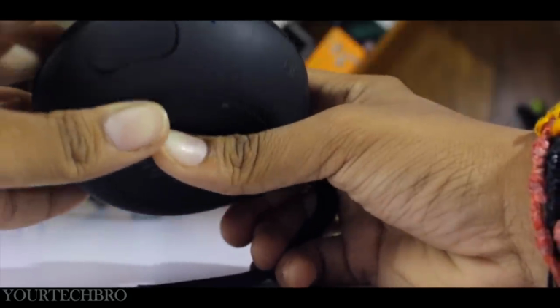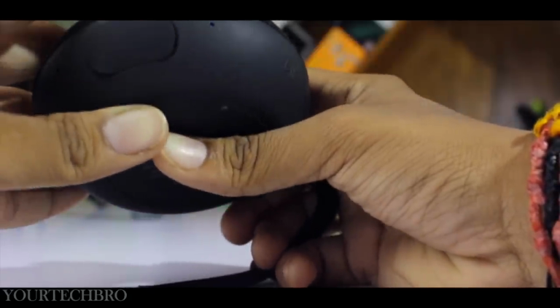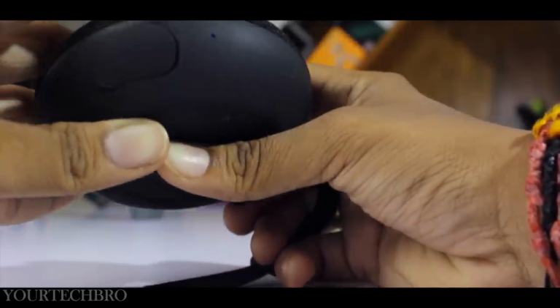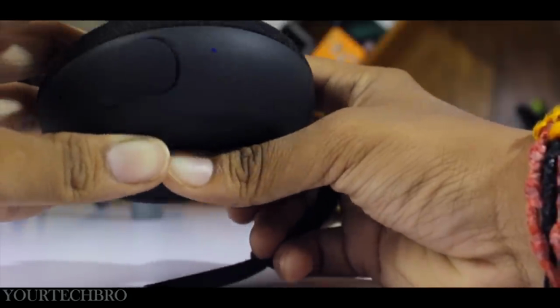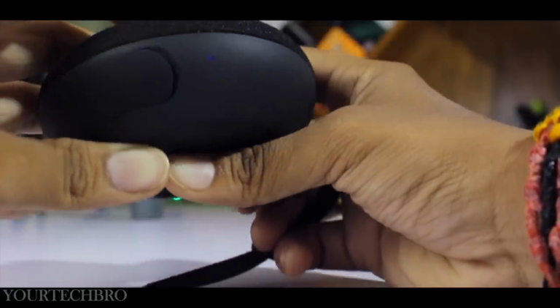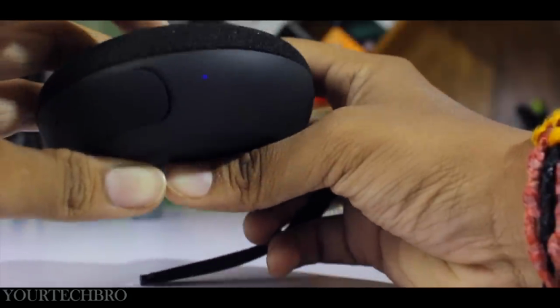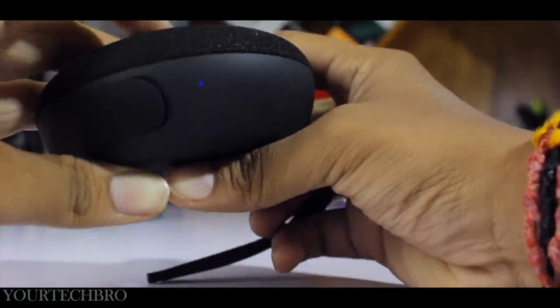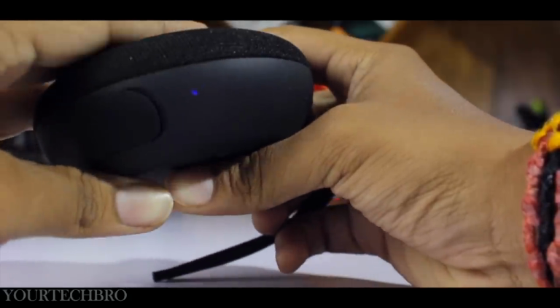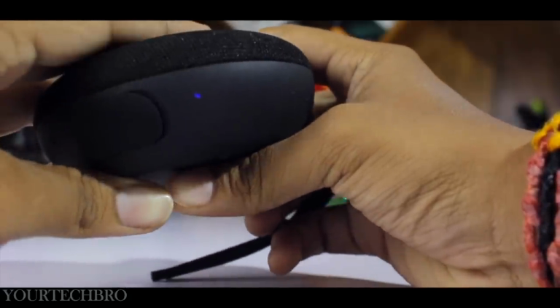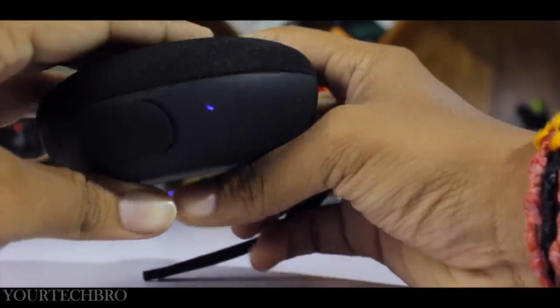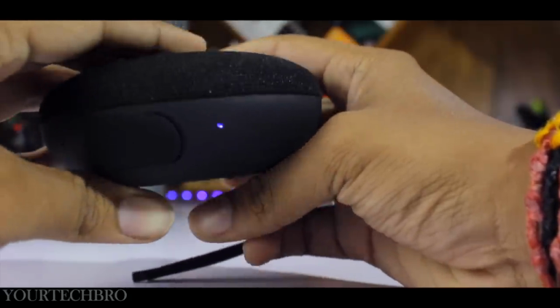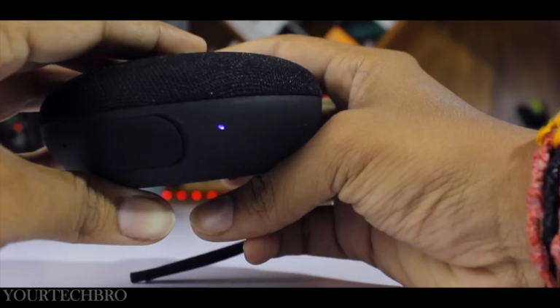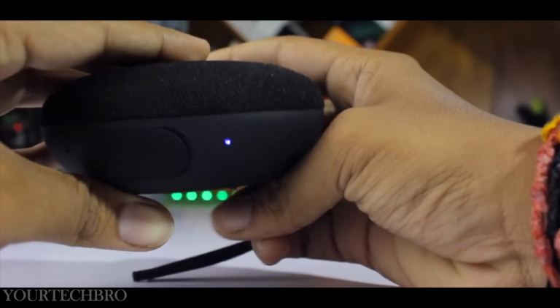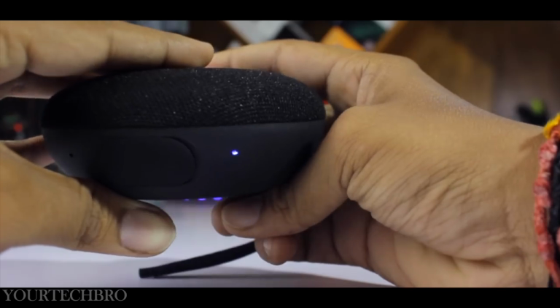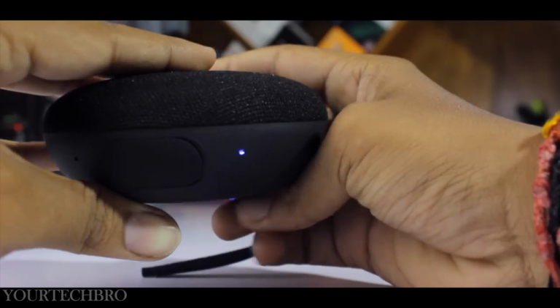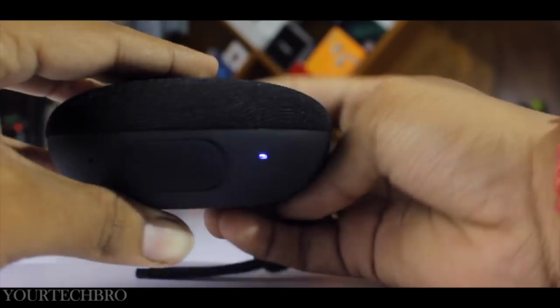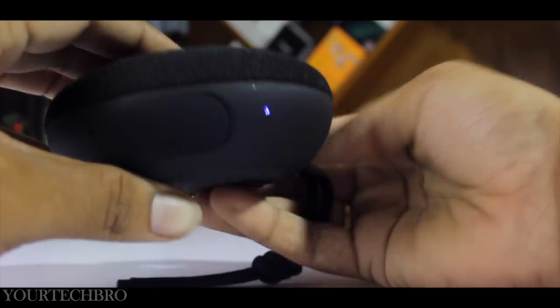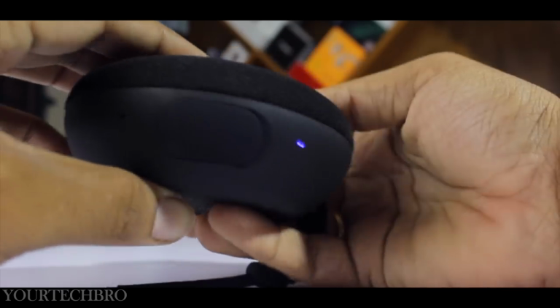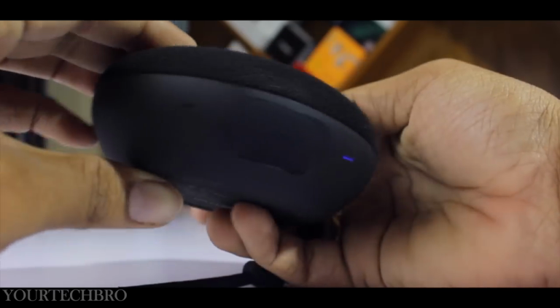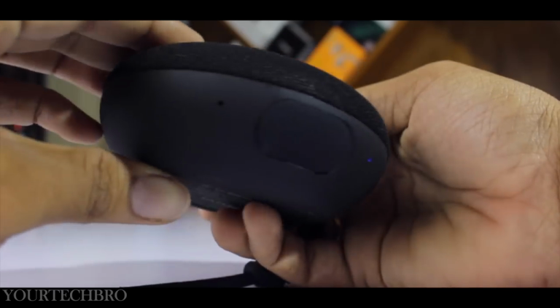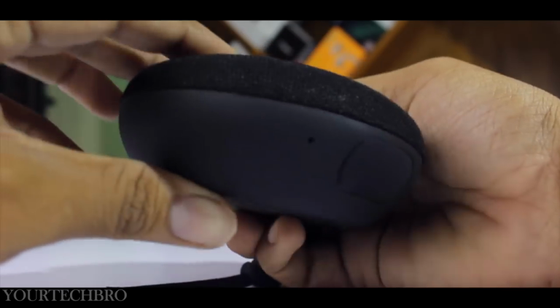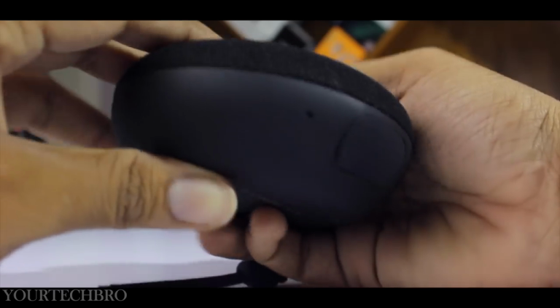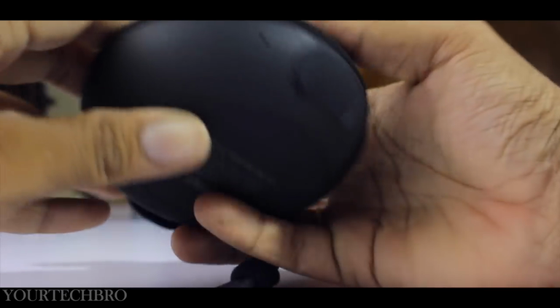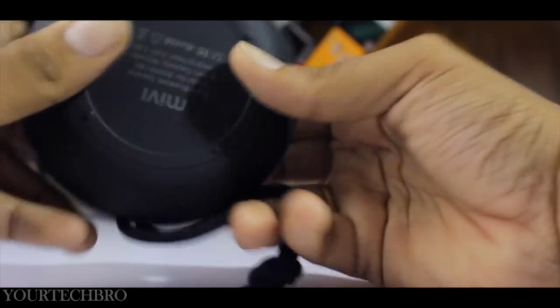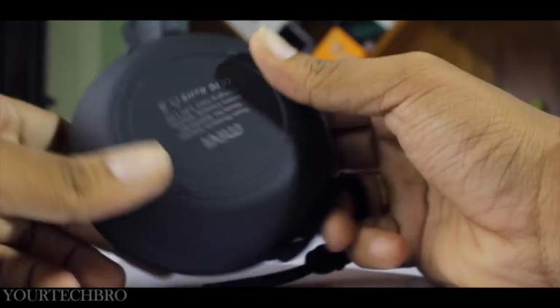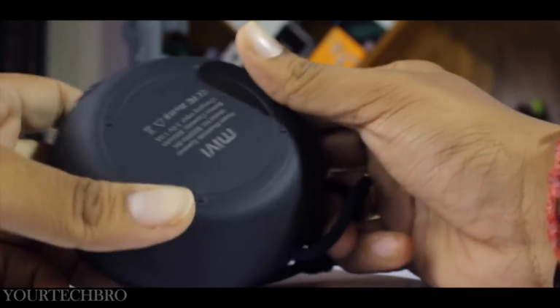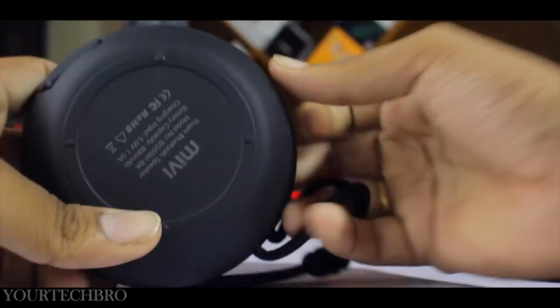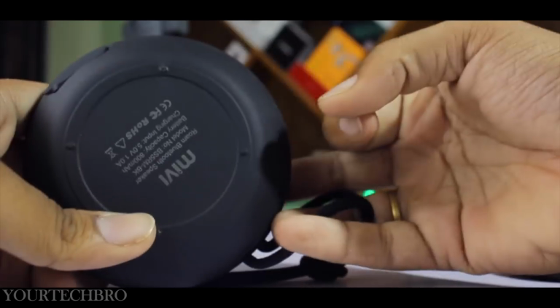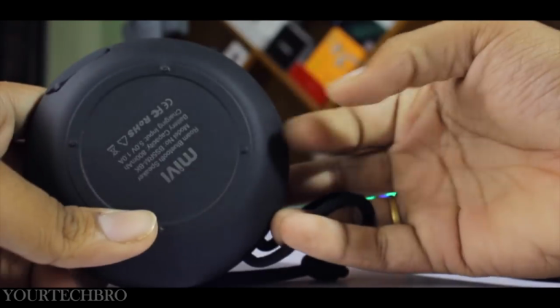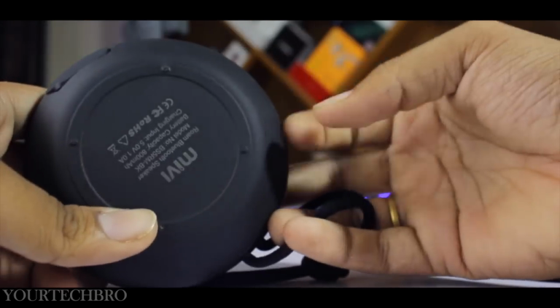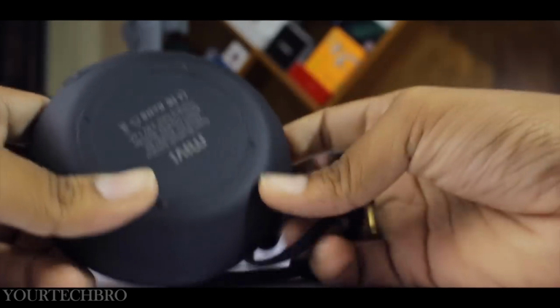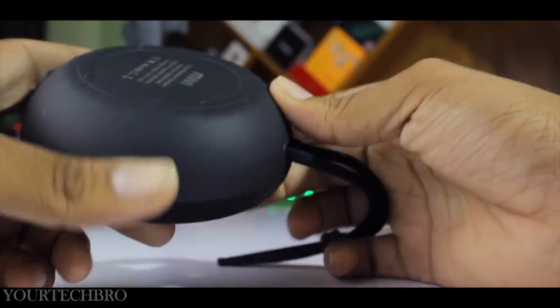The LED indicator tells you whether the device is on or off and shows the Bluetooth connection status.